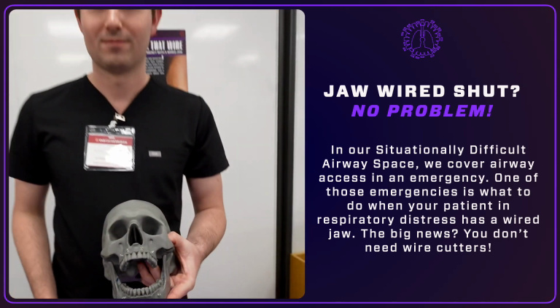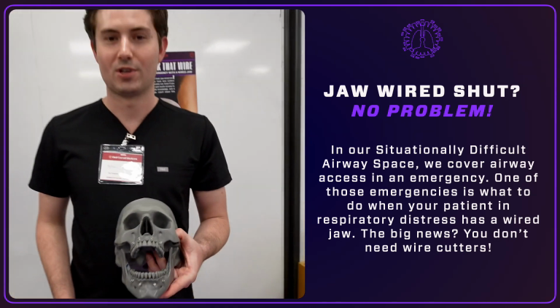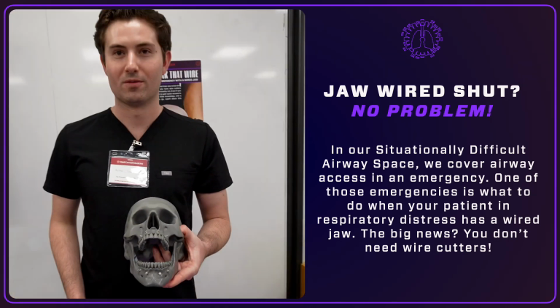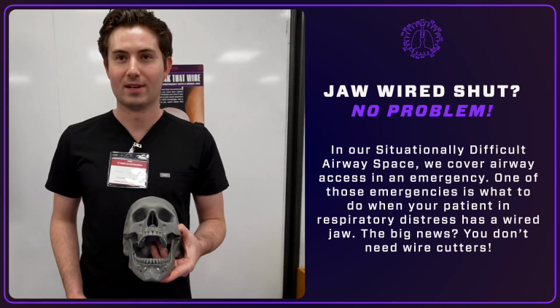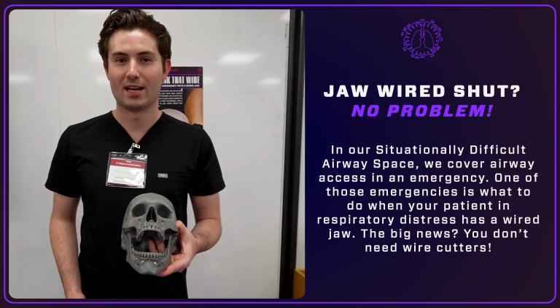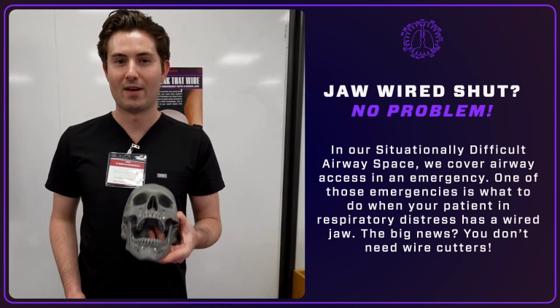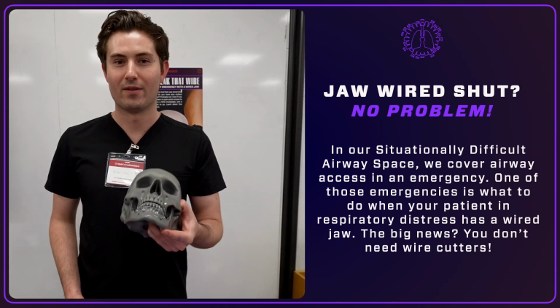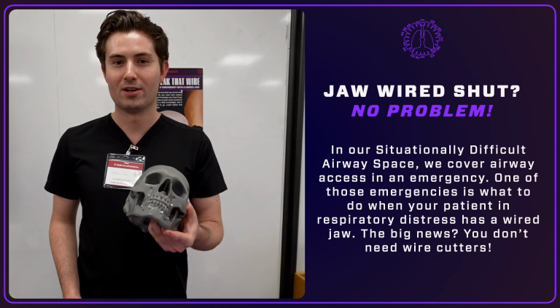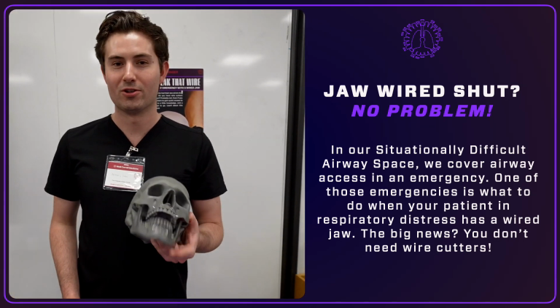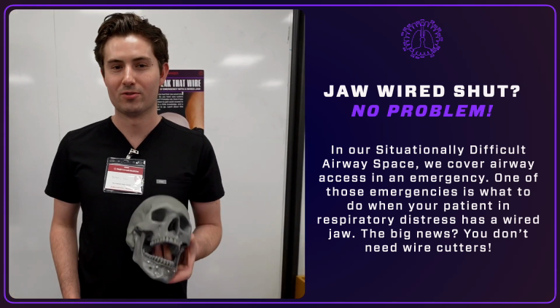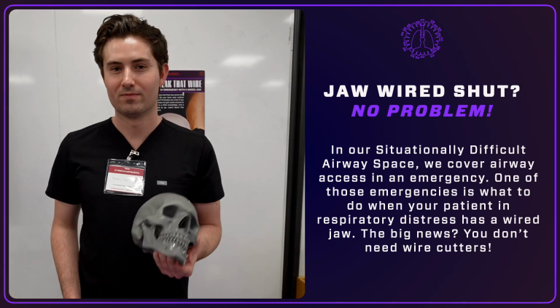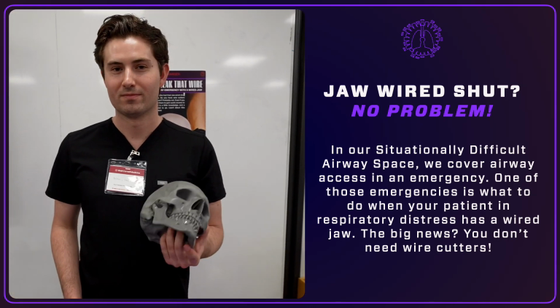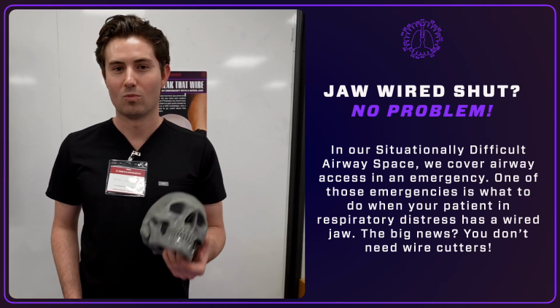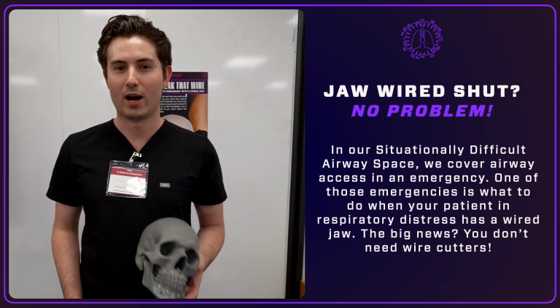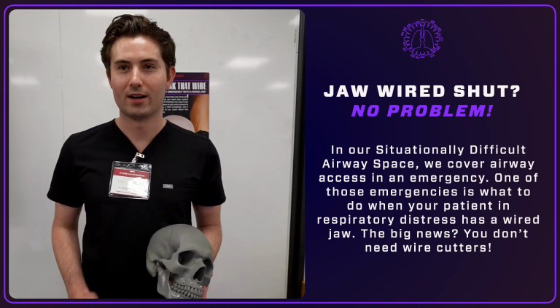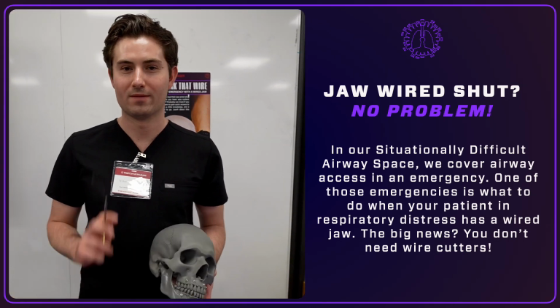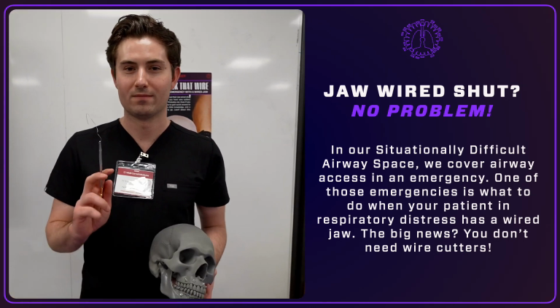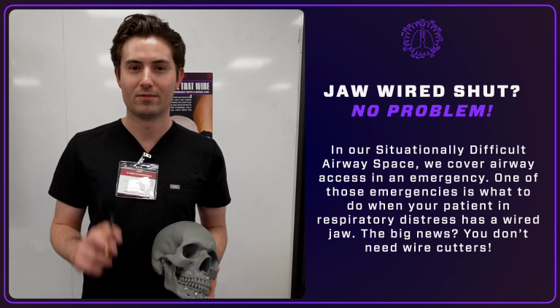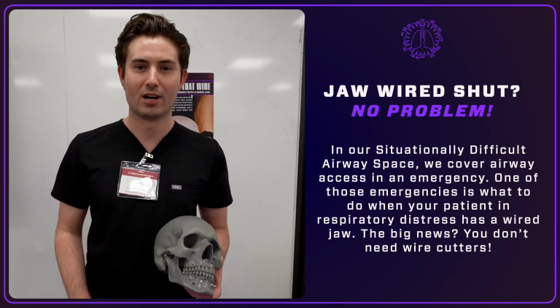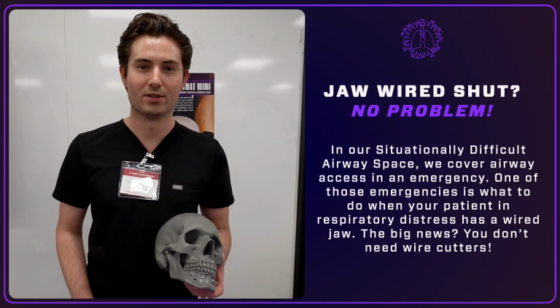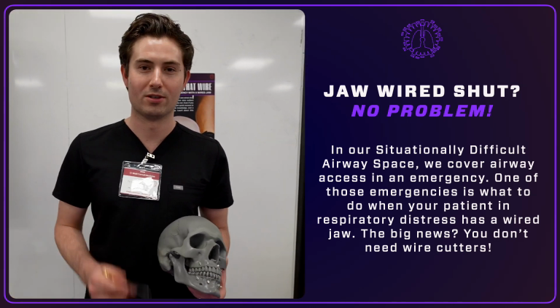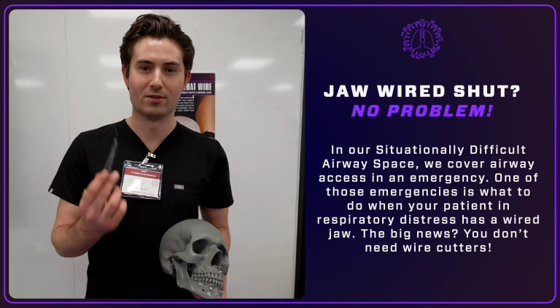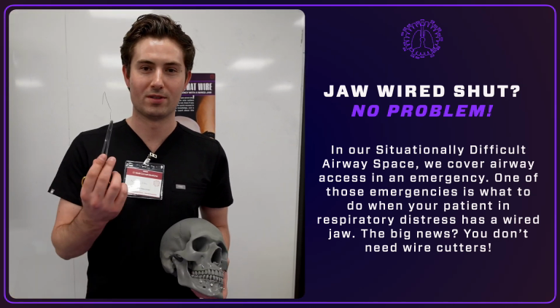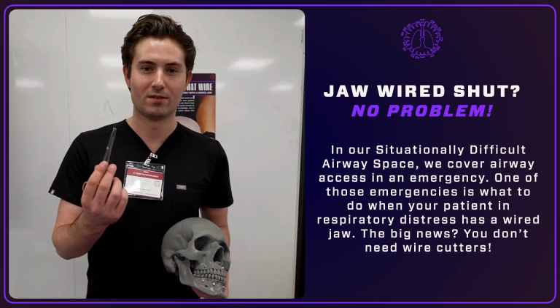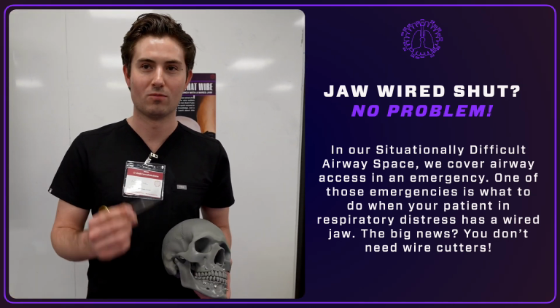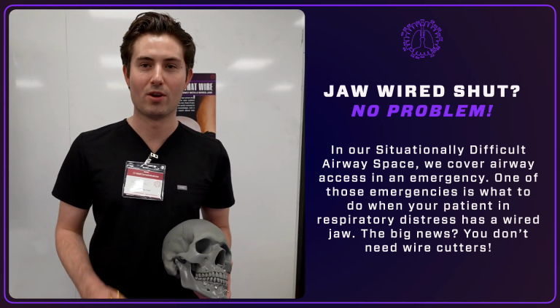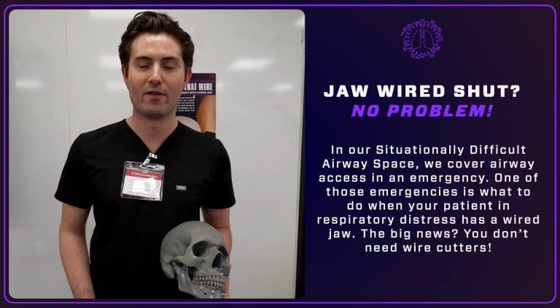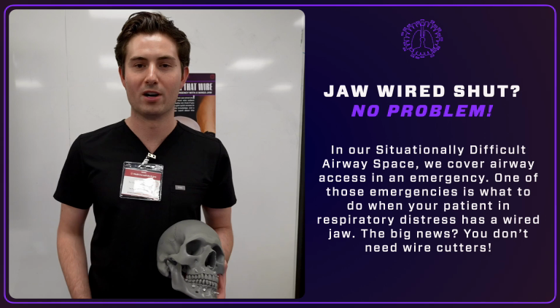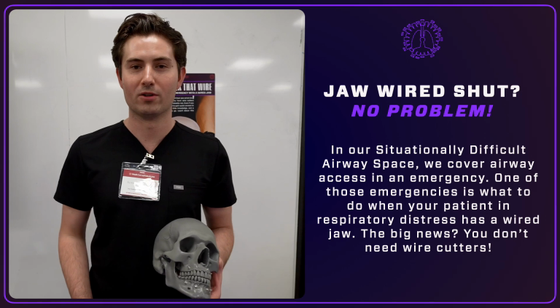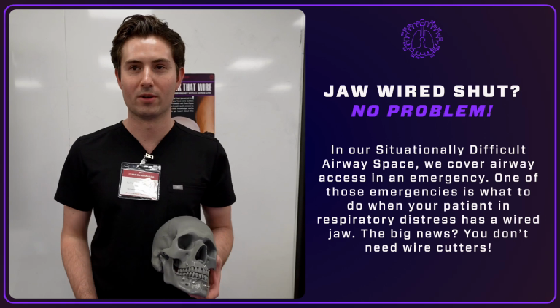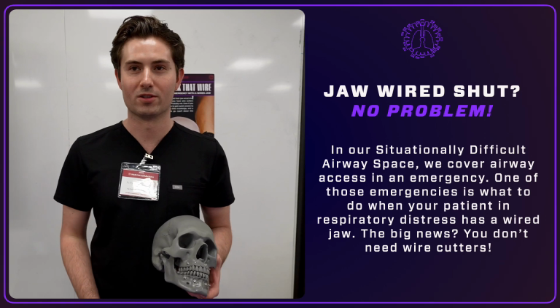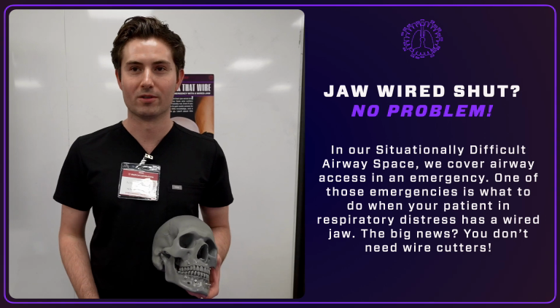So instead of having to use a wire cutter, you're able to use what you have available in the emergency room.